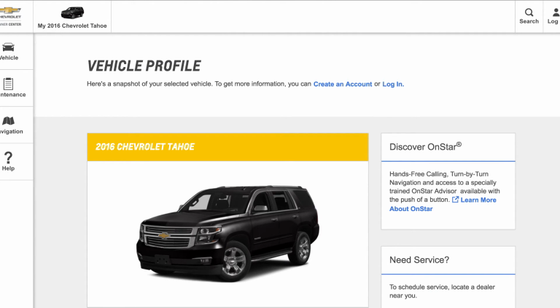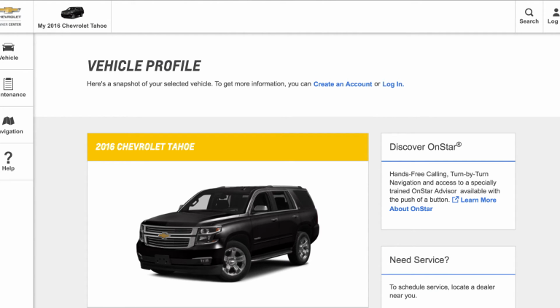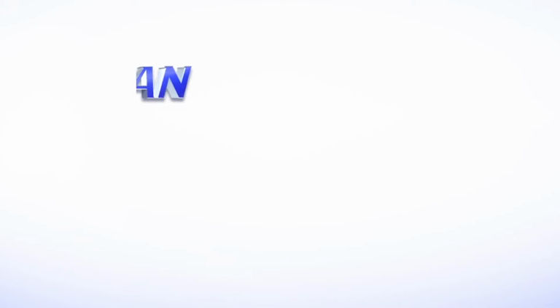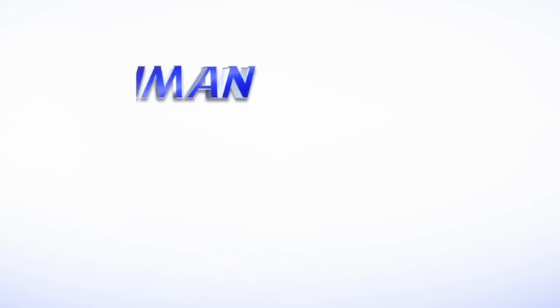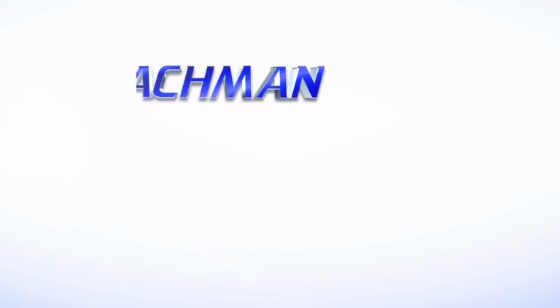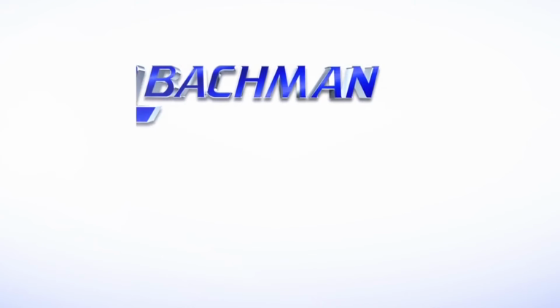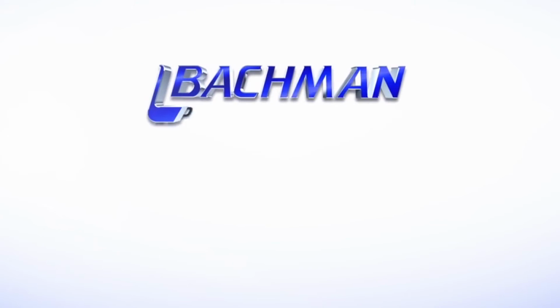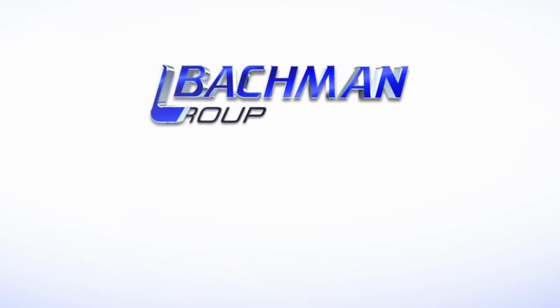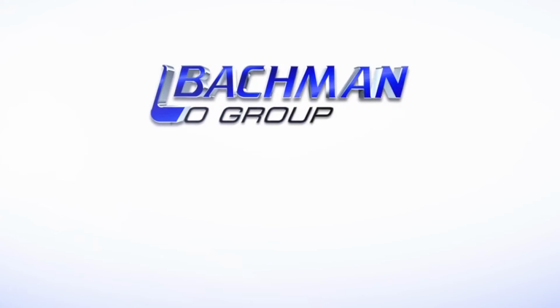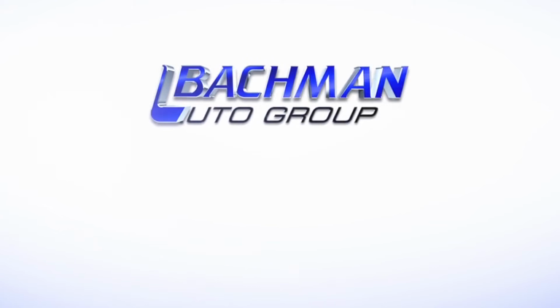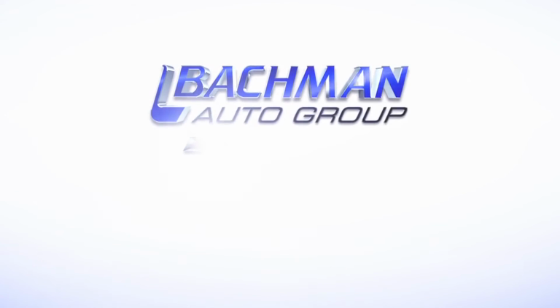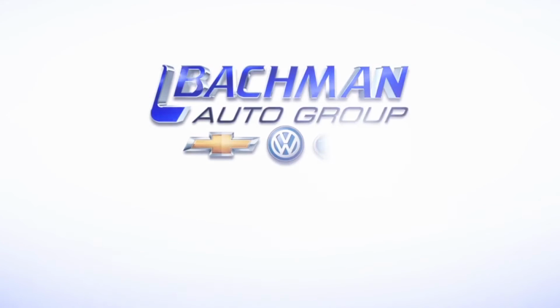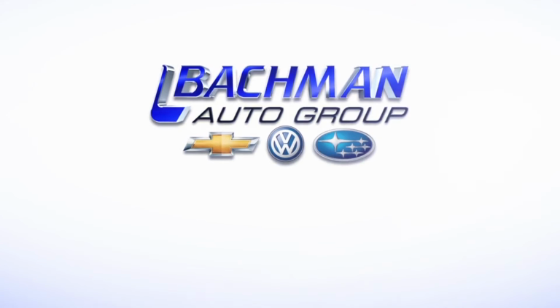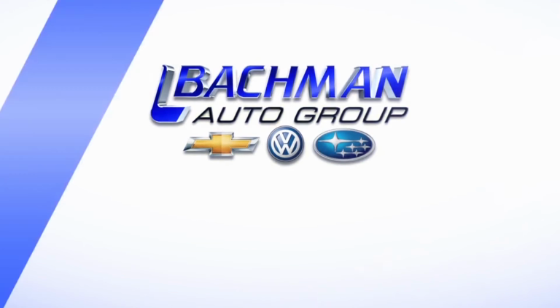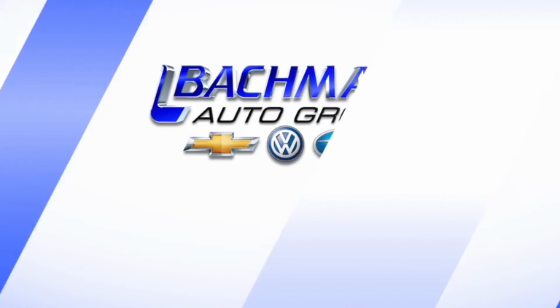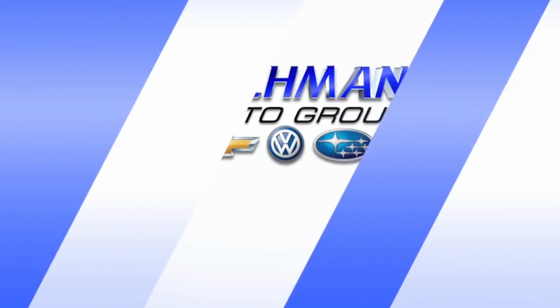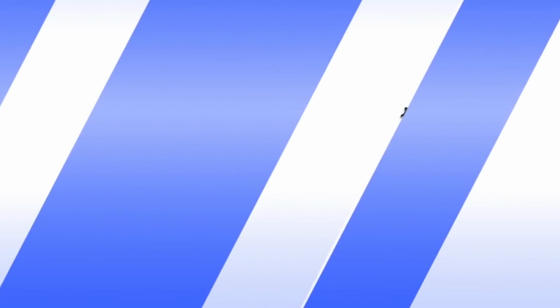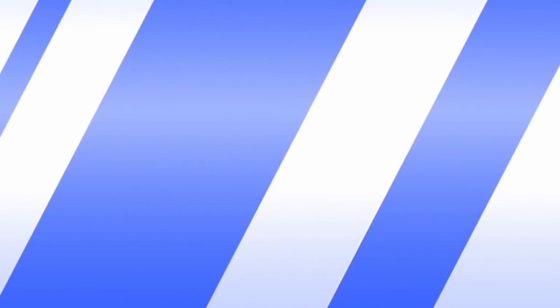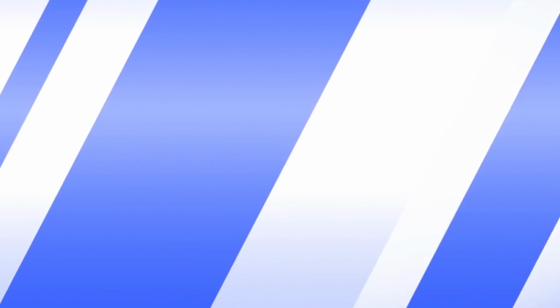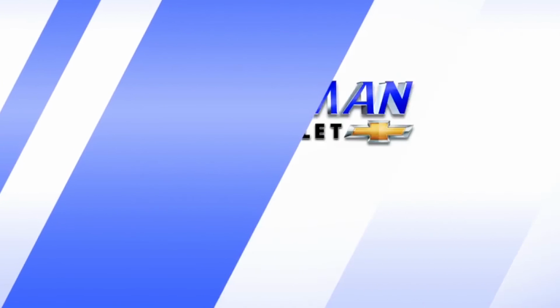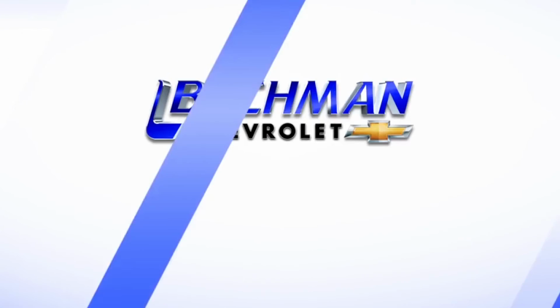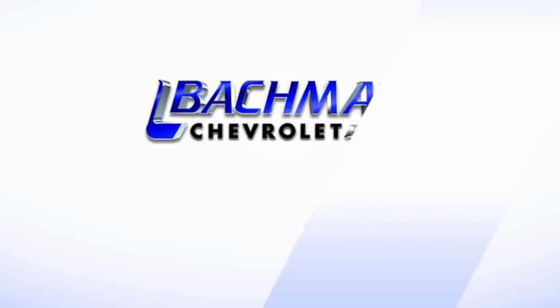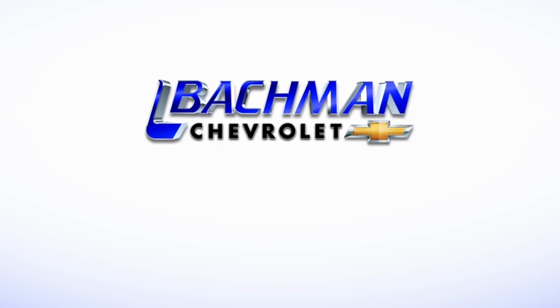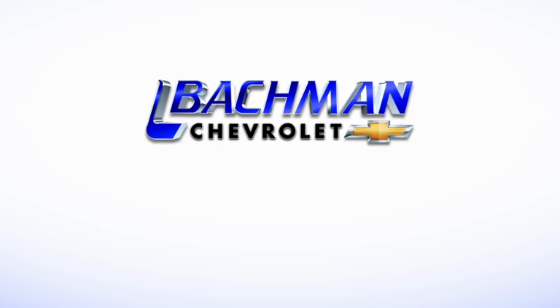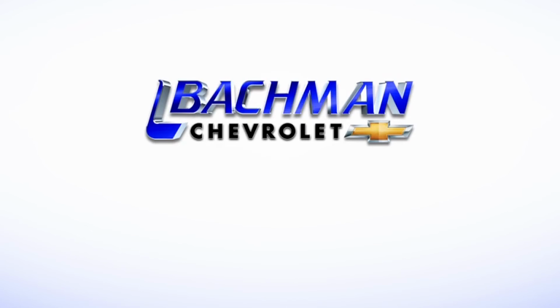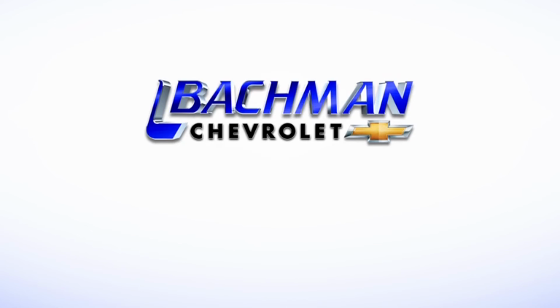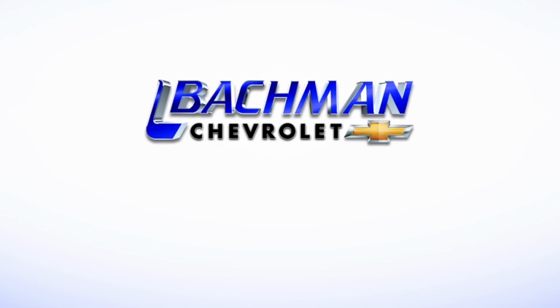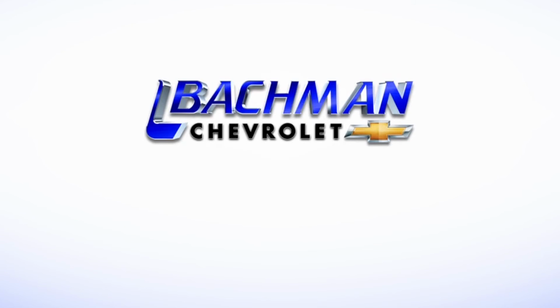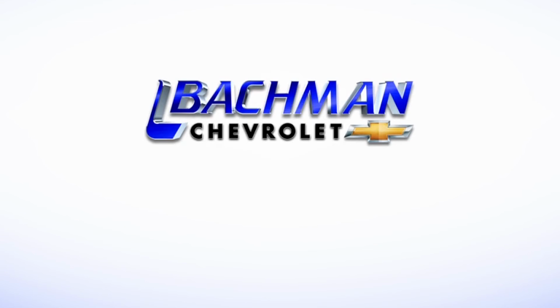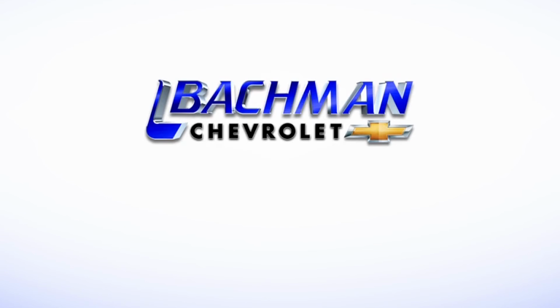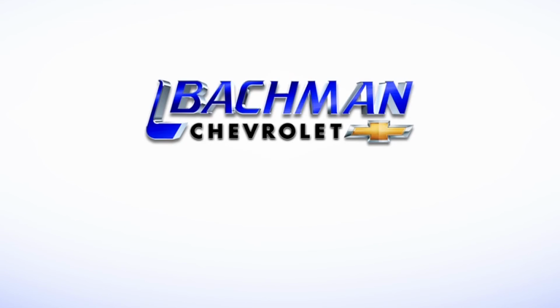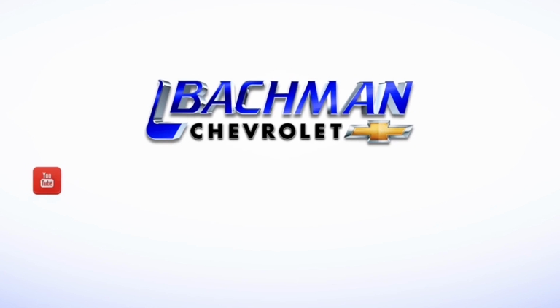For more news, reviews, and how-tos on the 2016 Chevy Tahoe and other Chevy models, please subscribe to our channel.